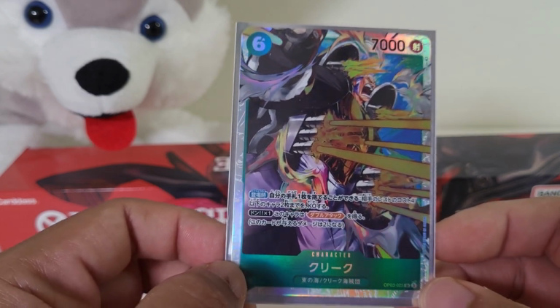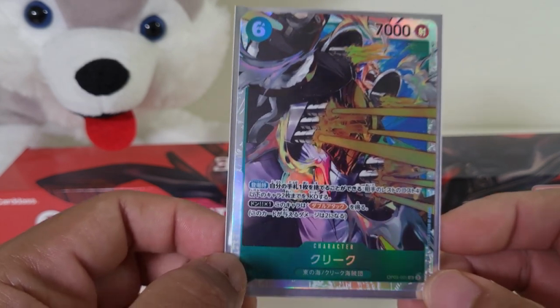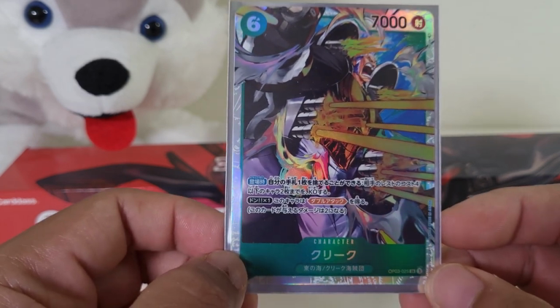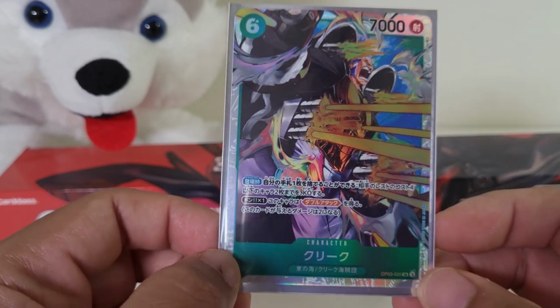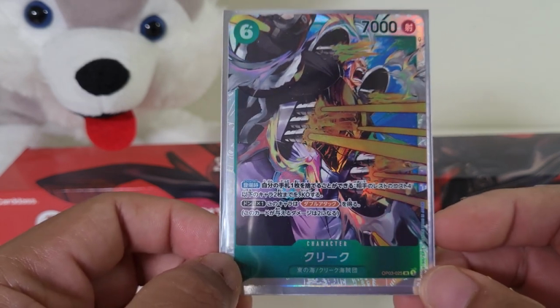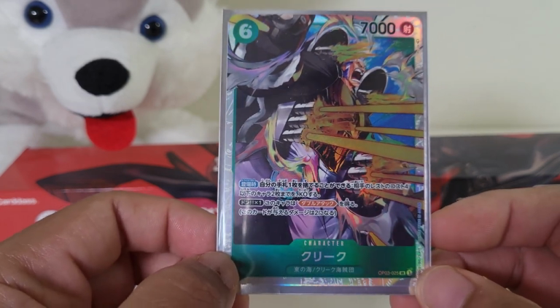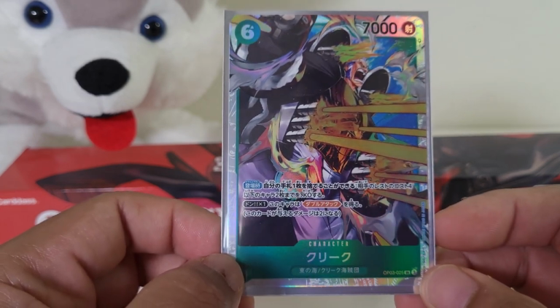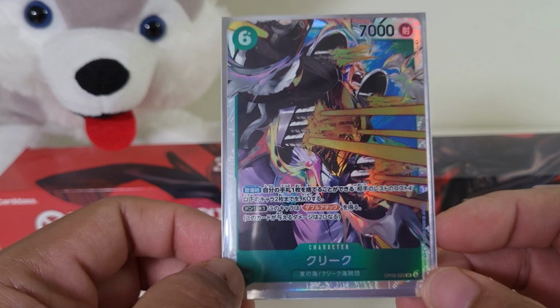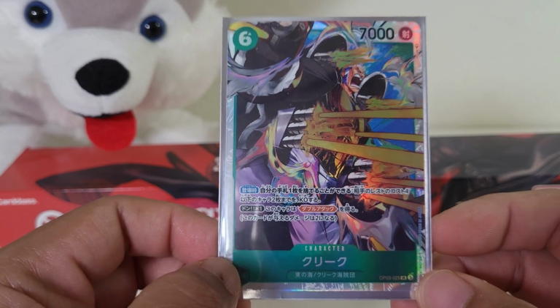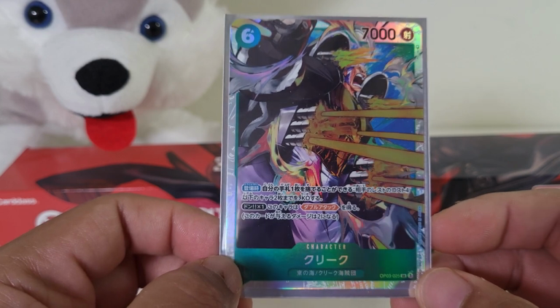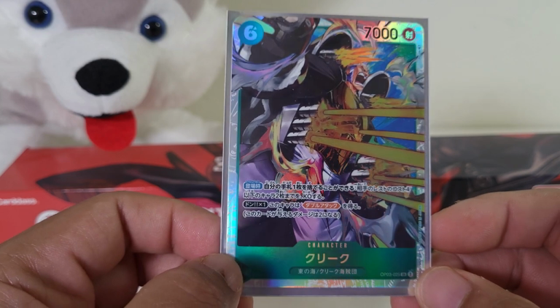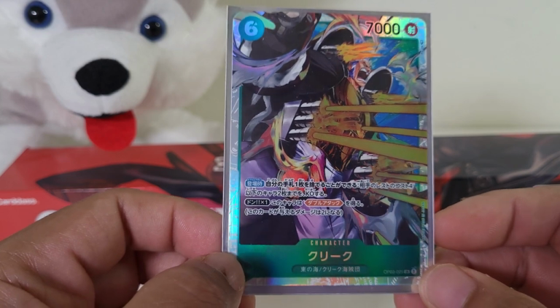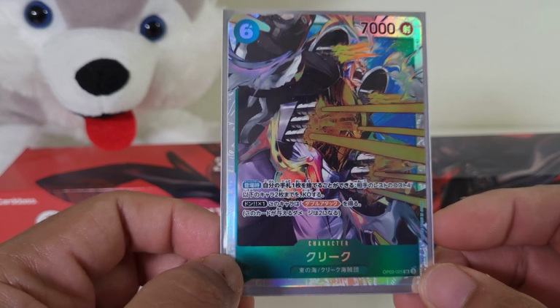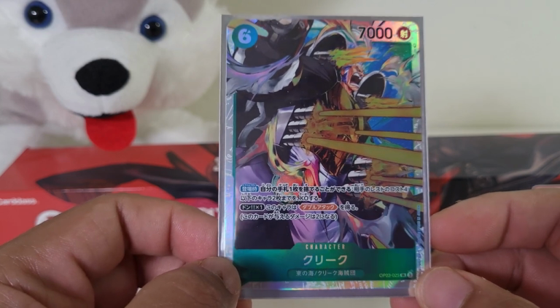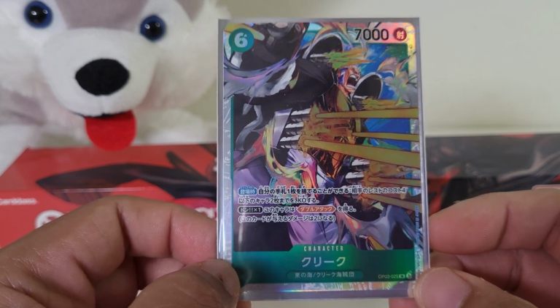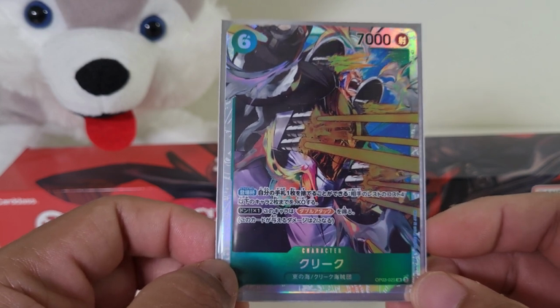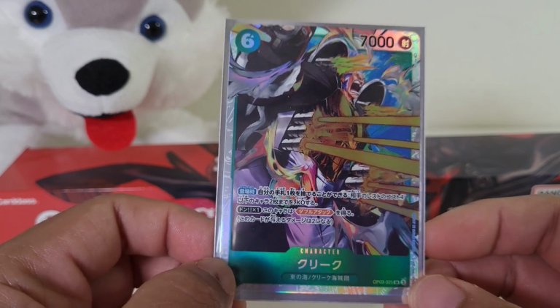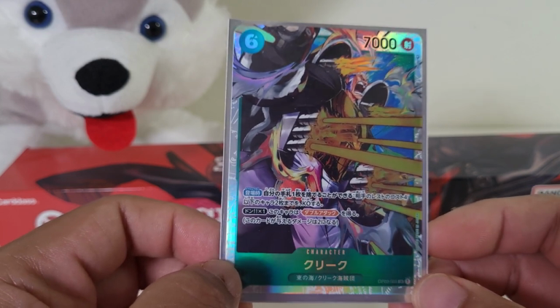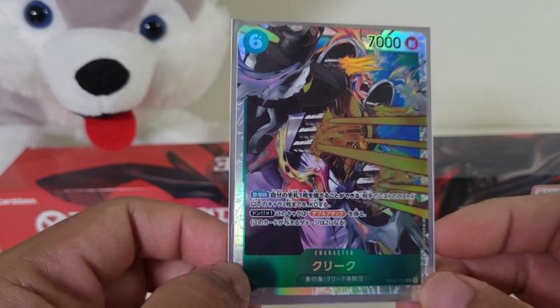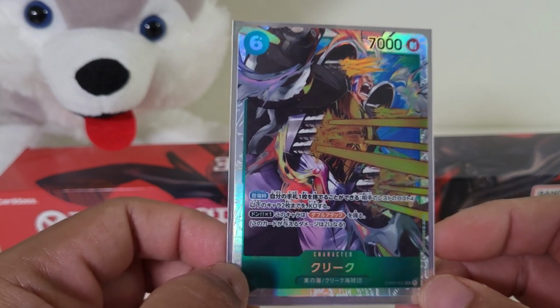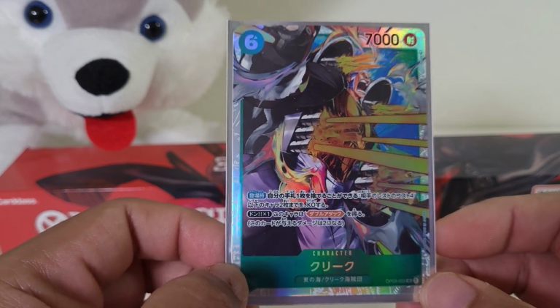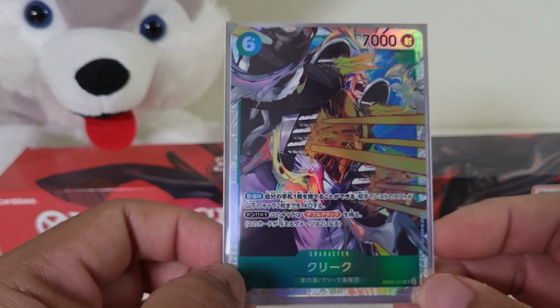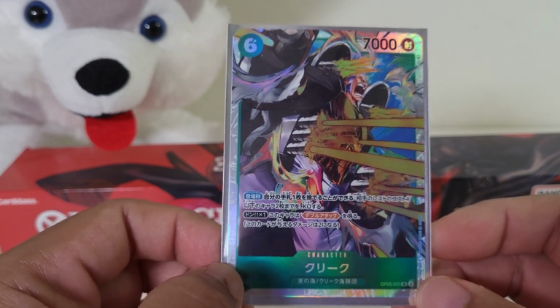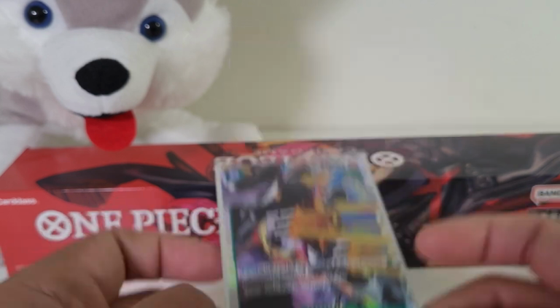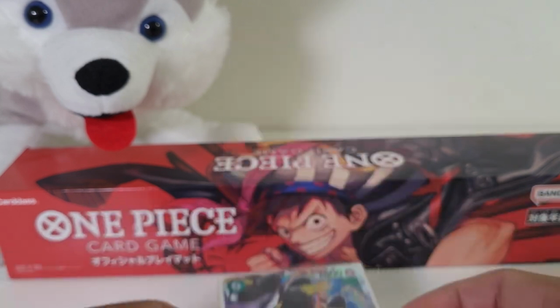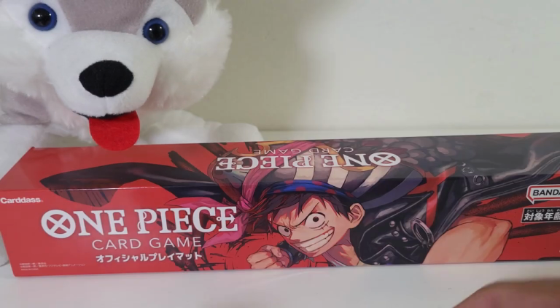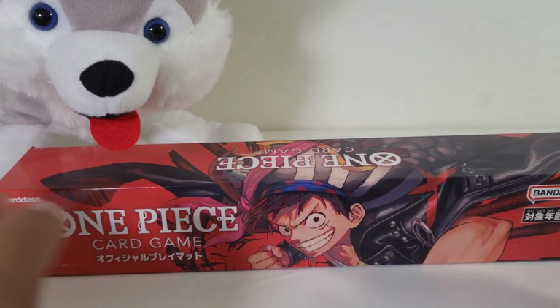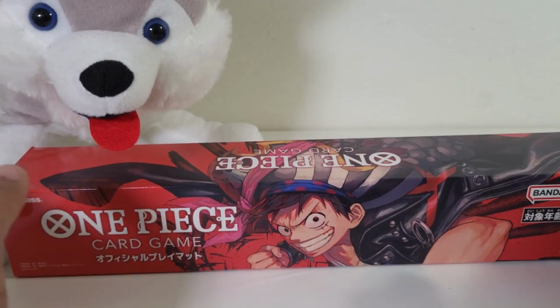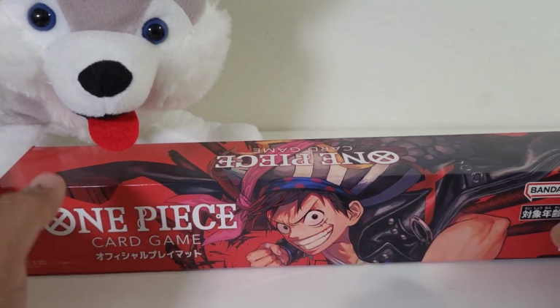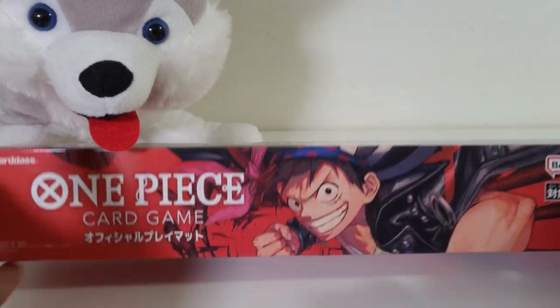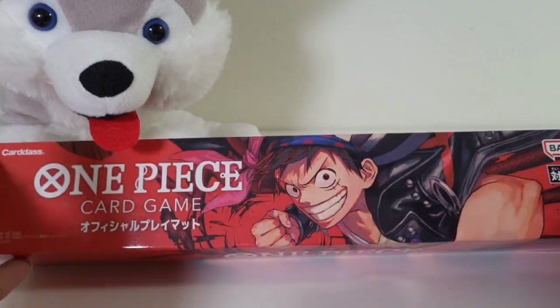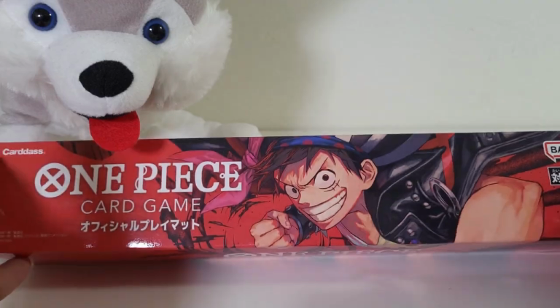Alright, now without further ado guys, let's go check out the Luffy playmat.